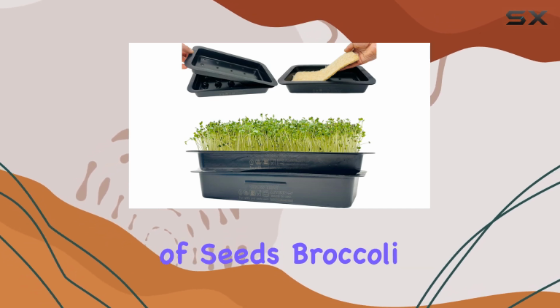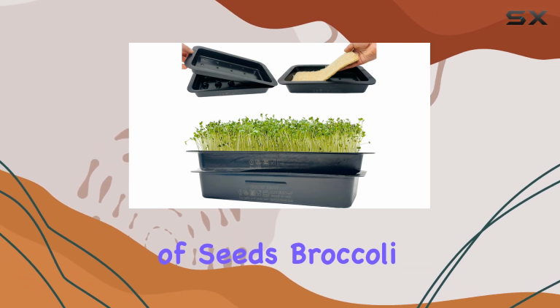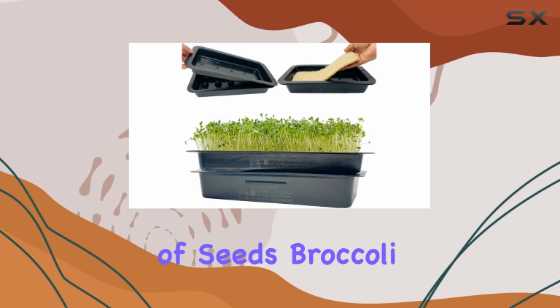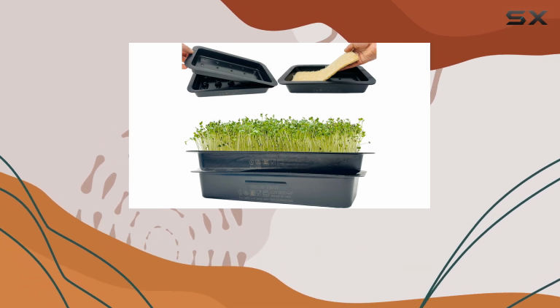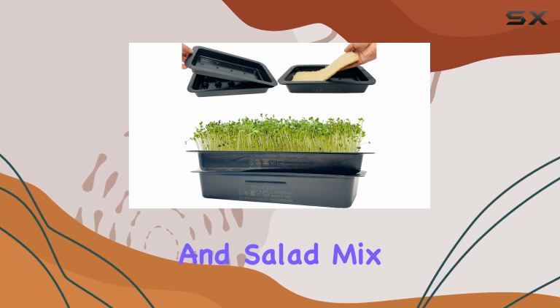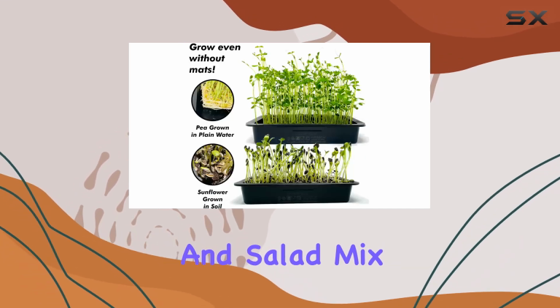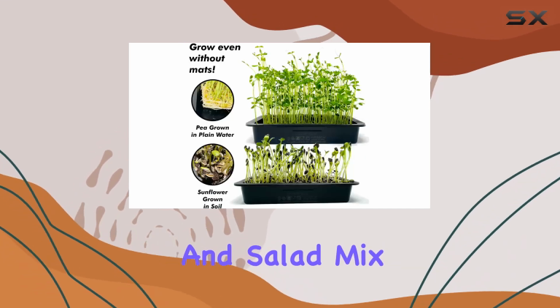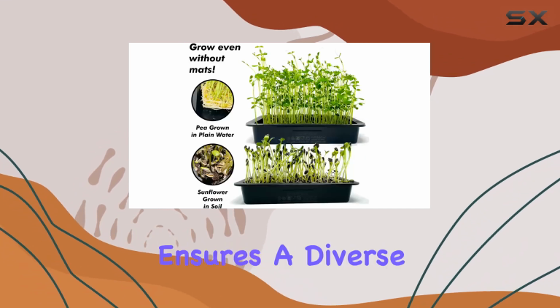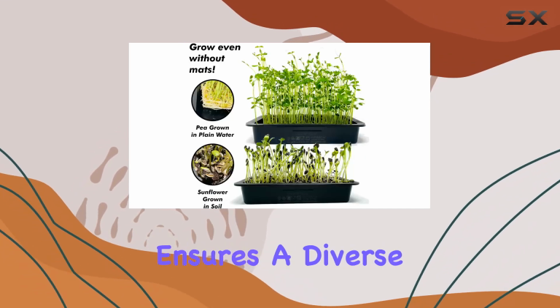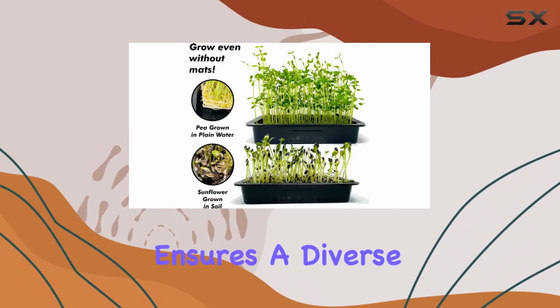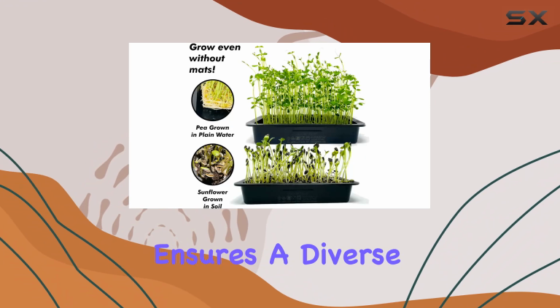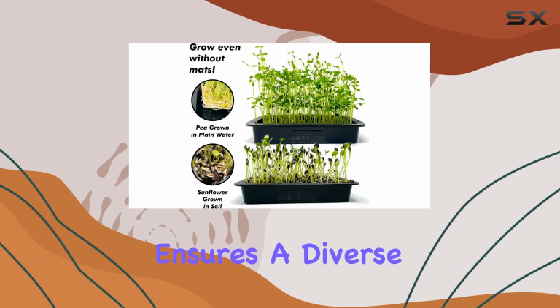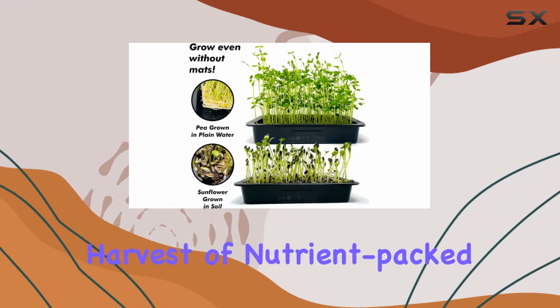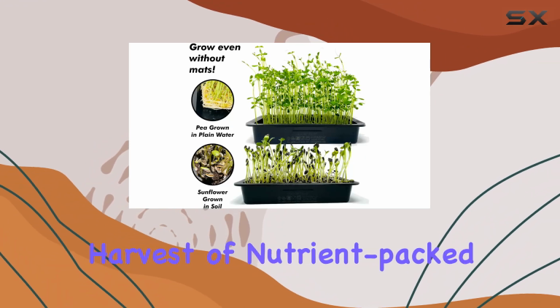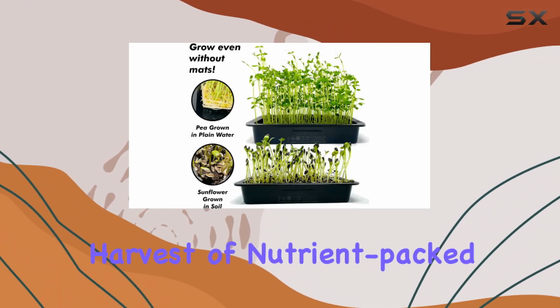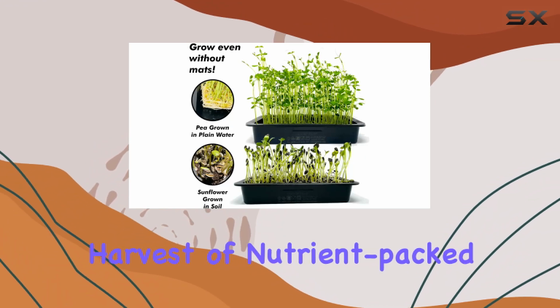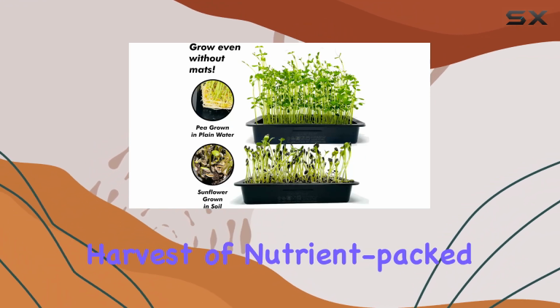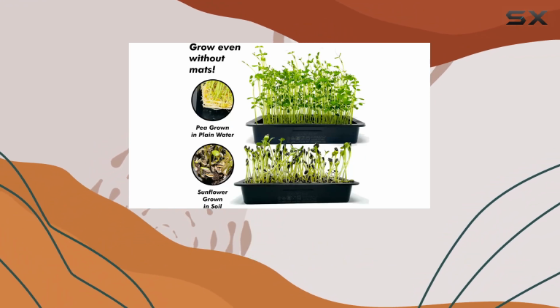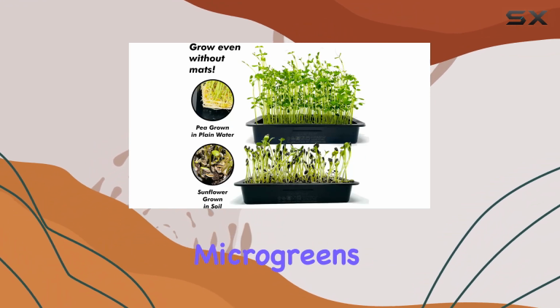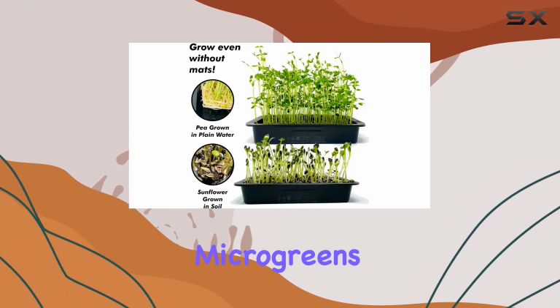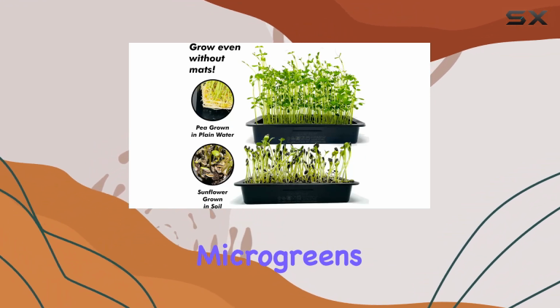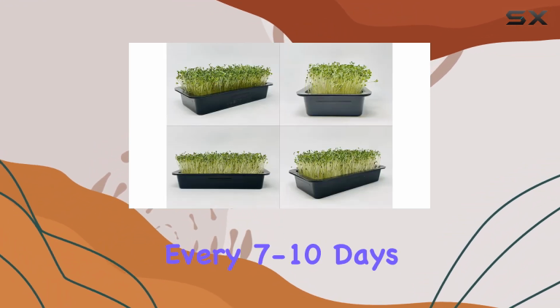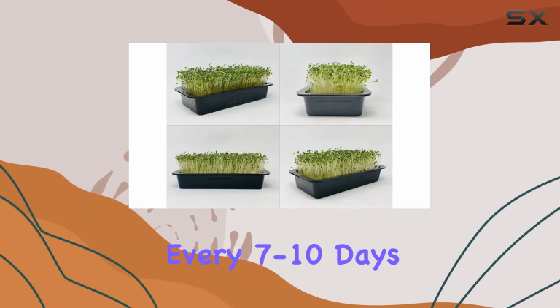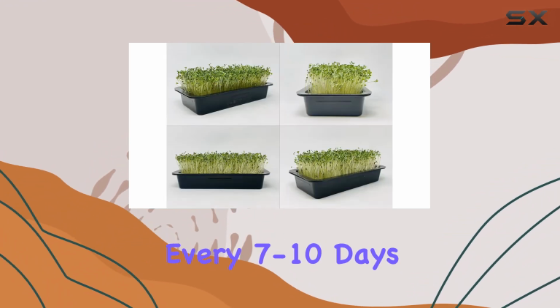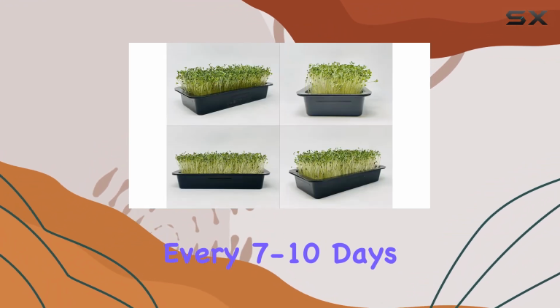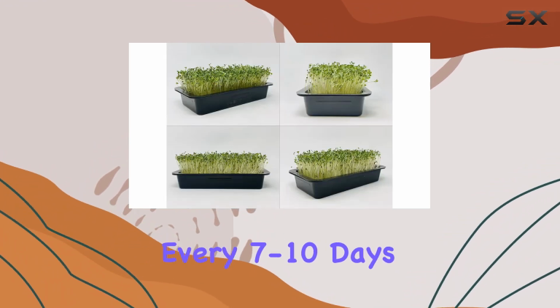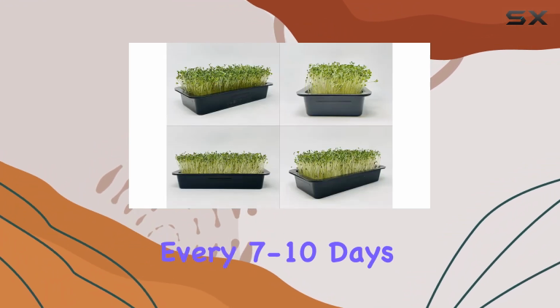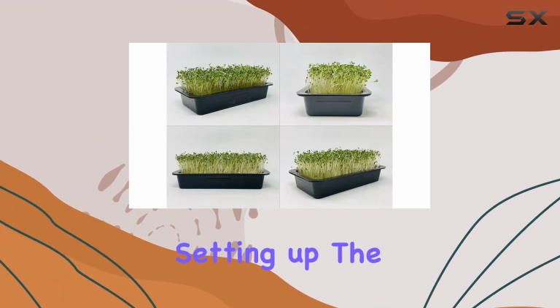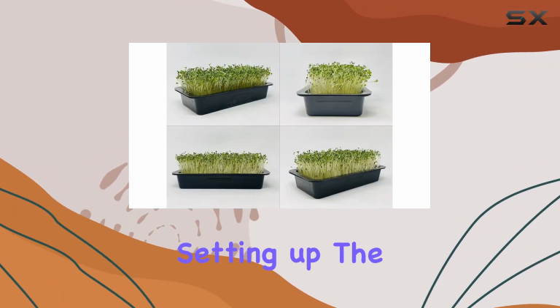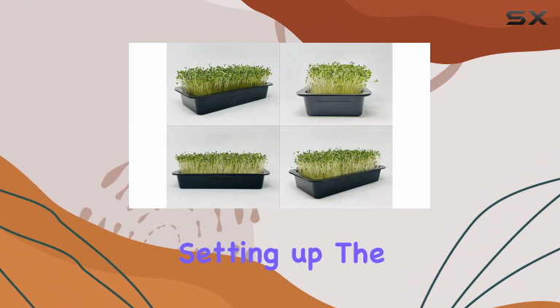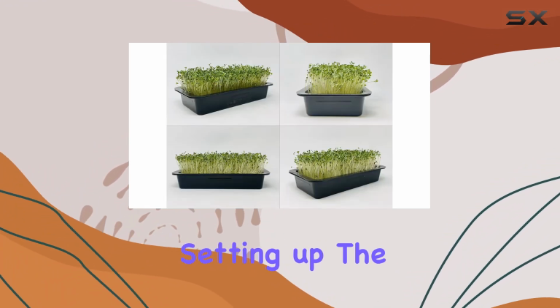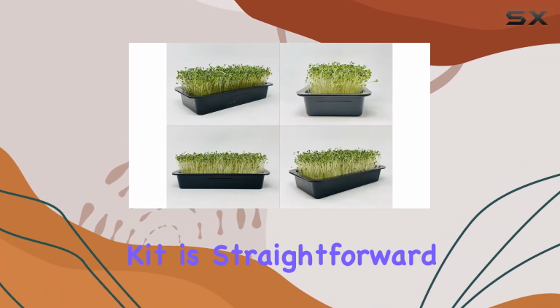The inclusion of two varieties of seeds — broccoli and salad mix — ensures a diverse harvest of nutrient-packed microgreens every seven to ten days.